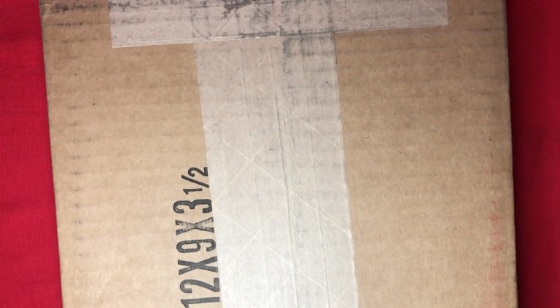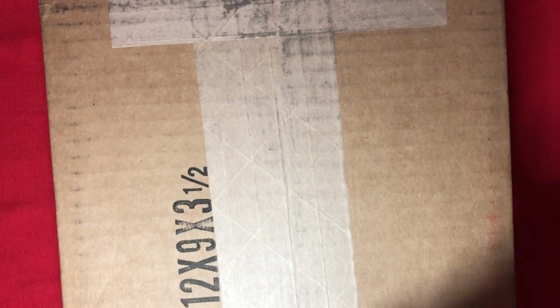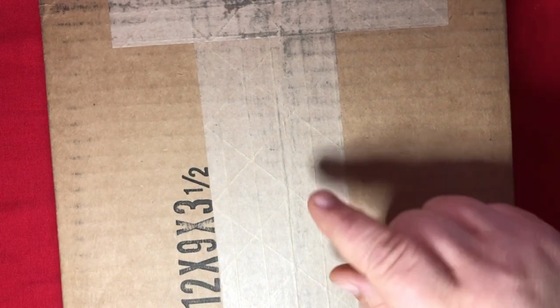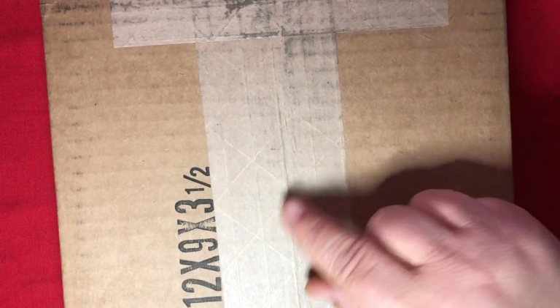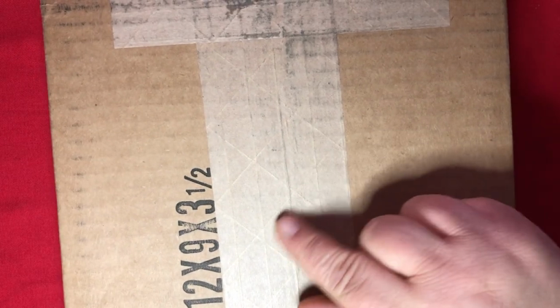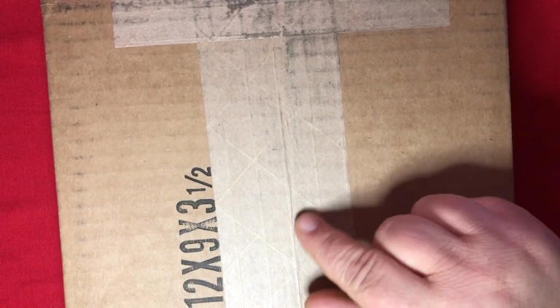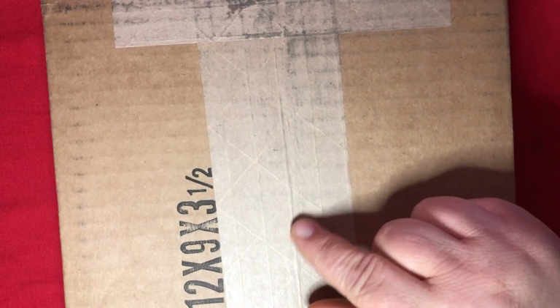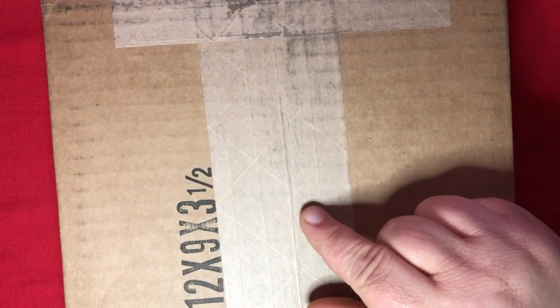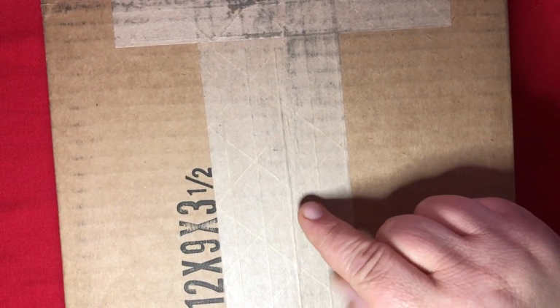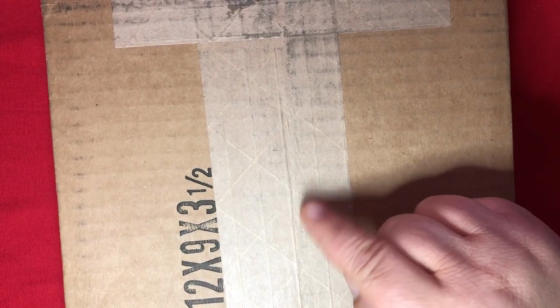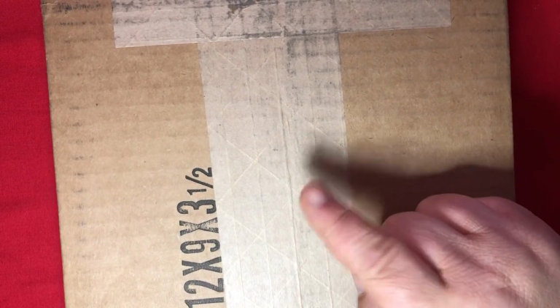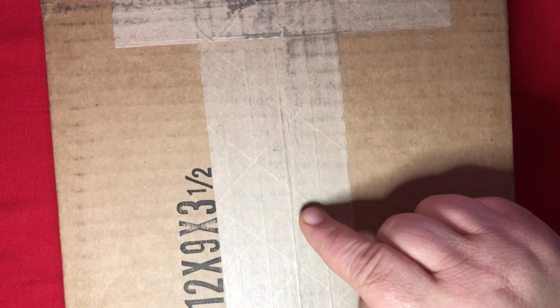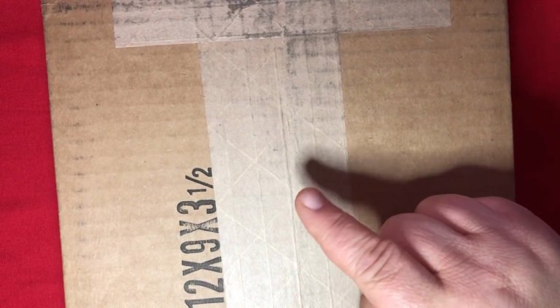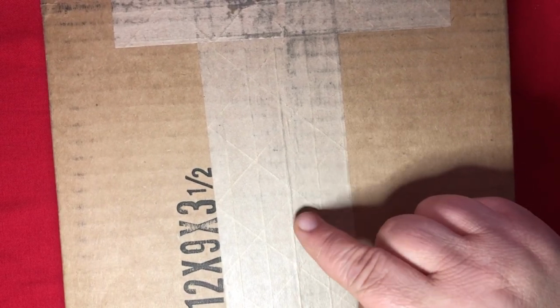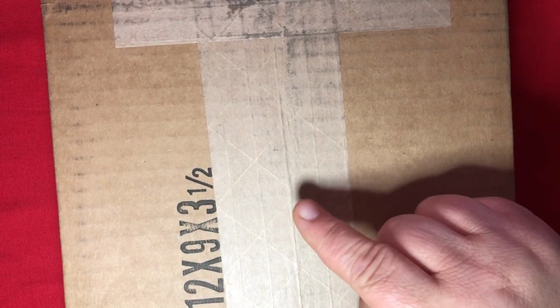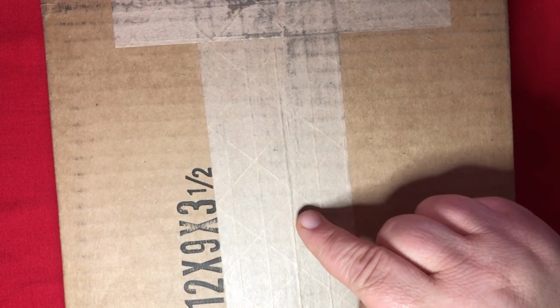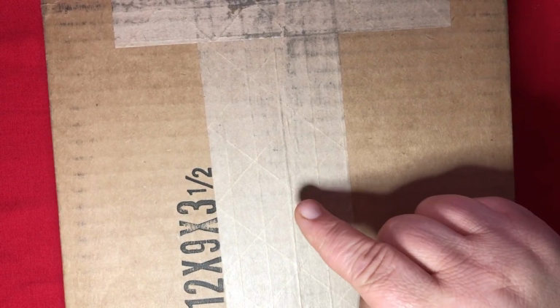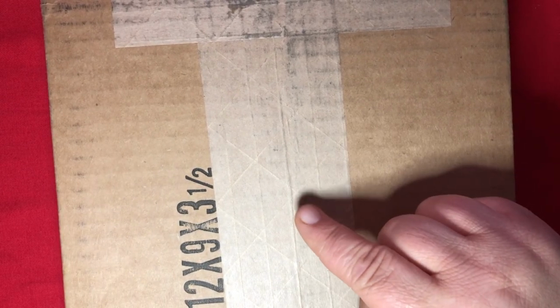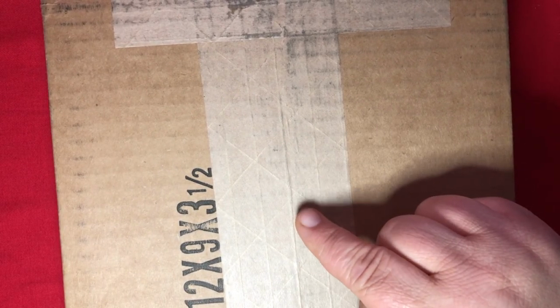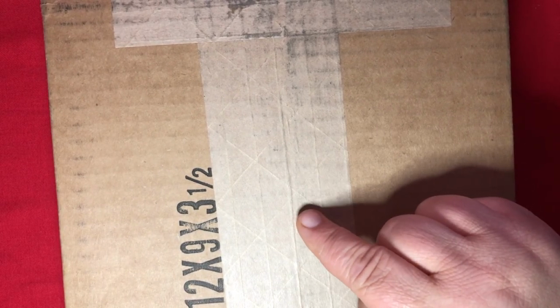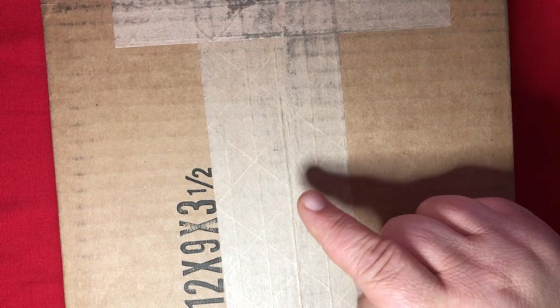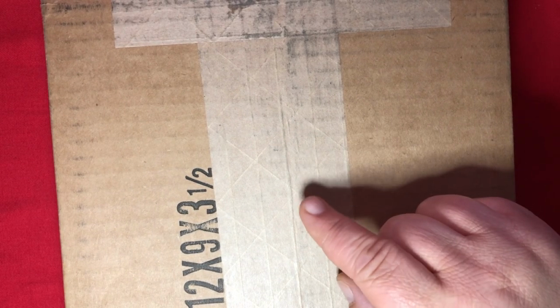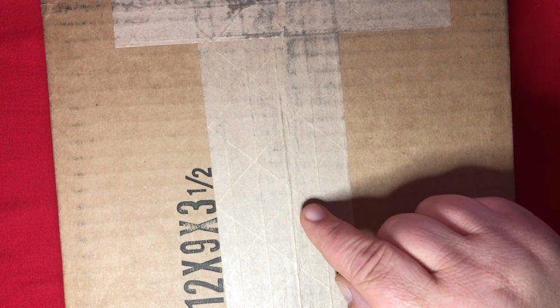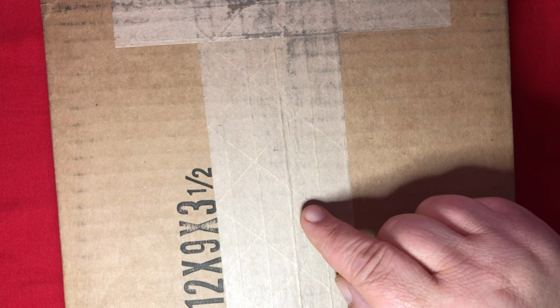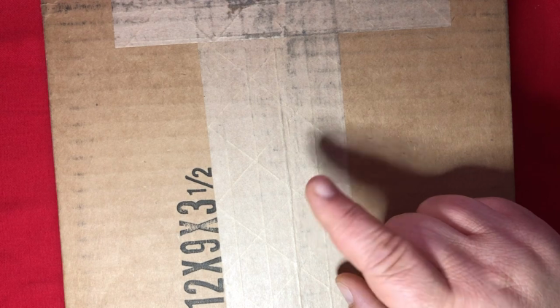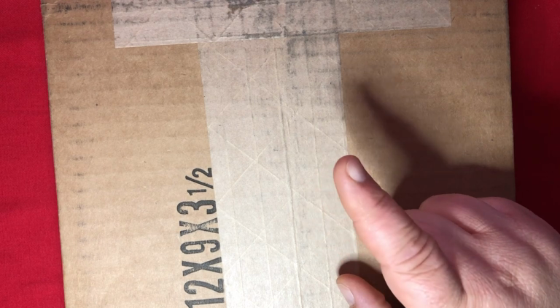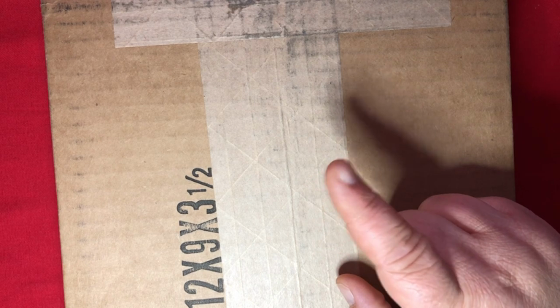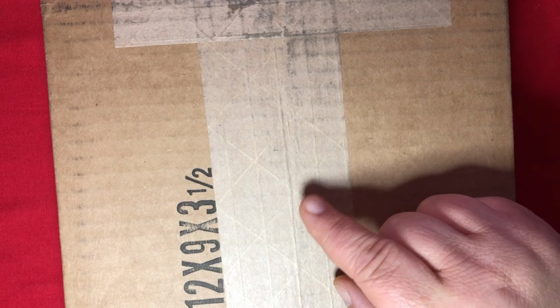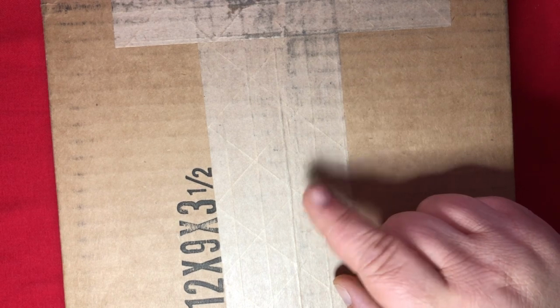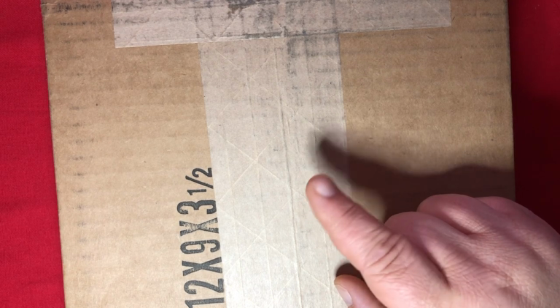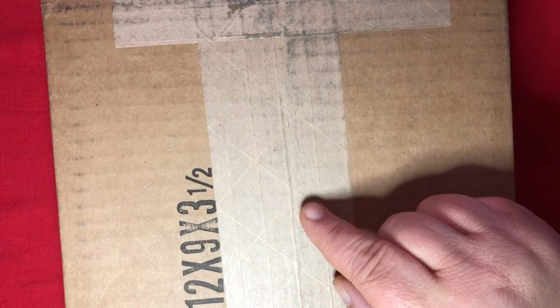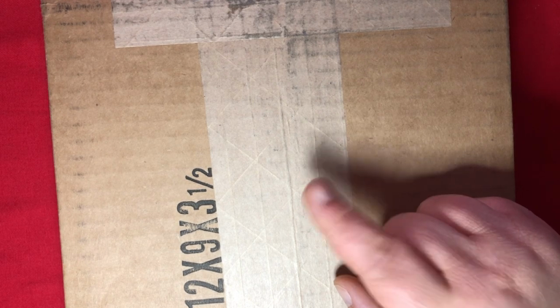I plan to go through this box pretty quickly, but before I do, I wanted to mention a couple of the knives from April.